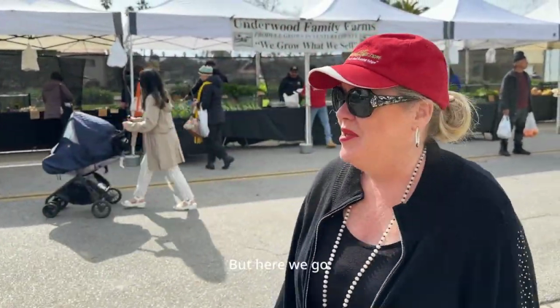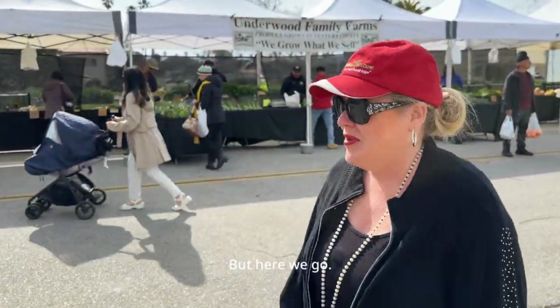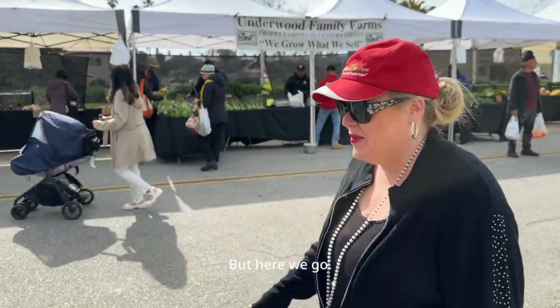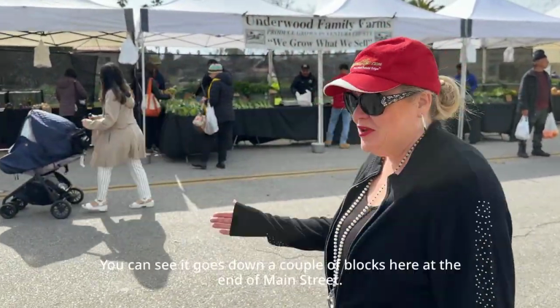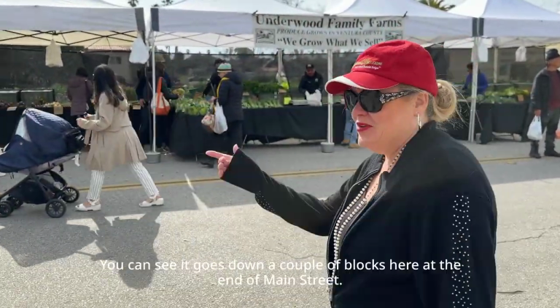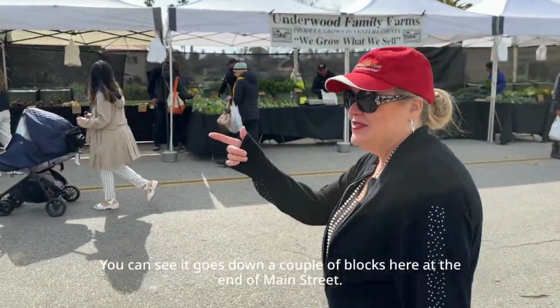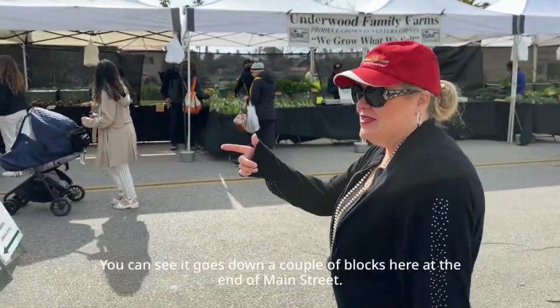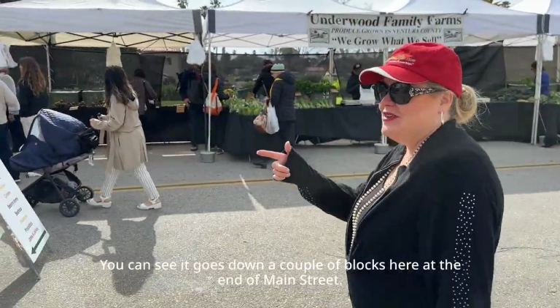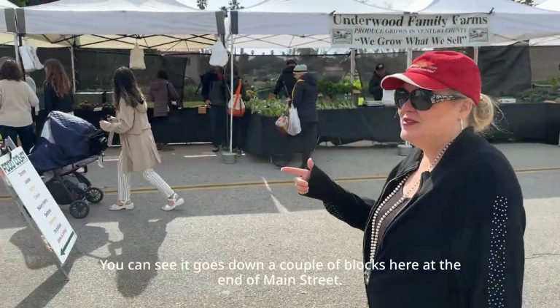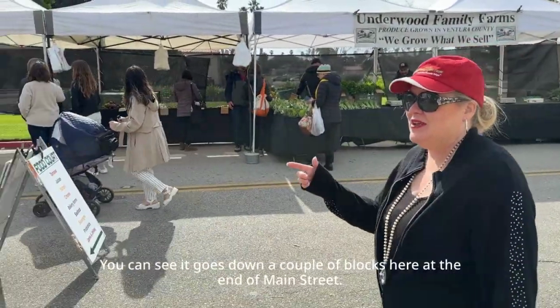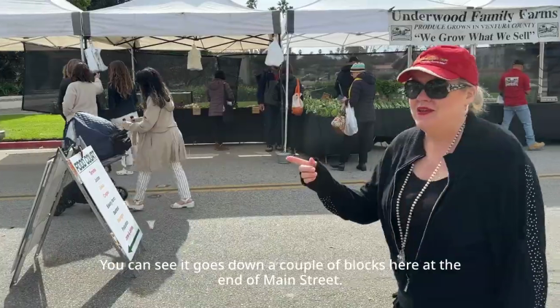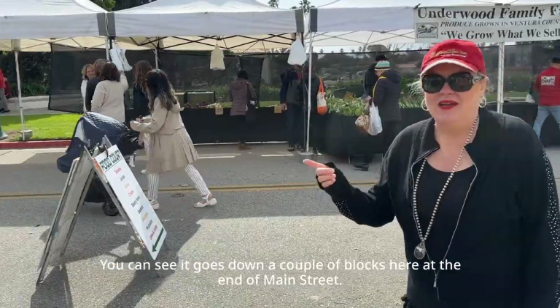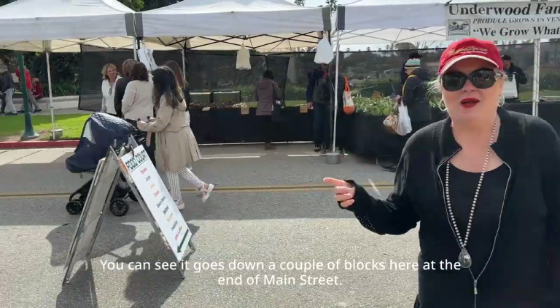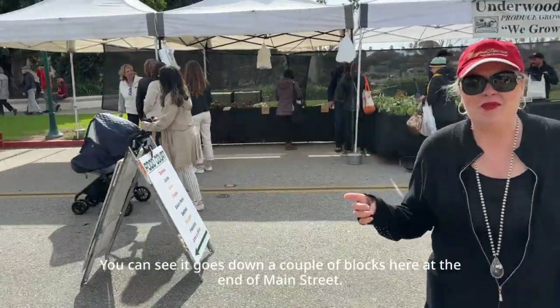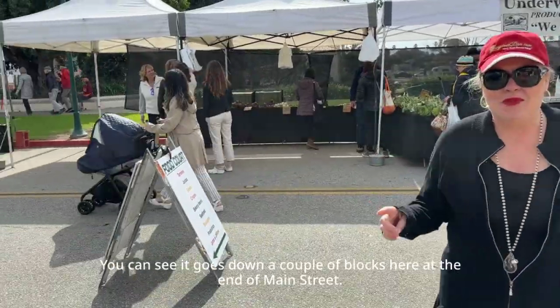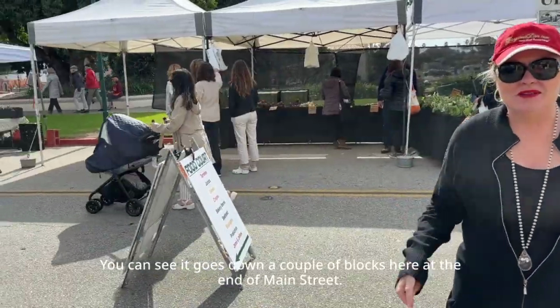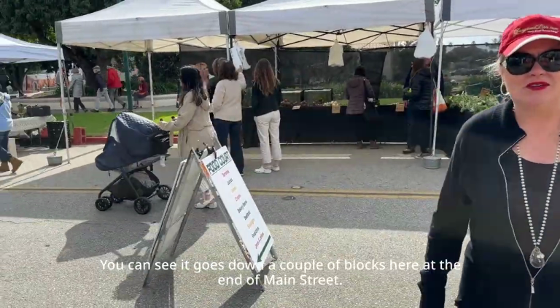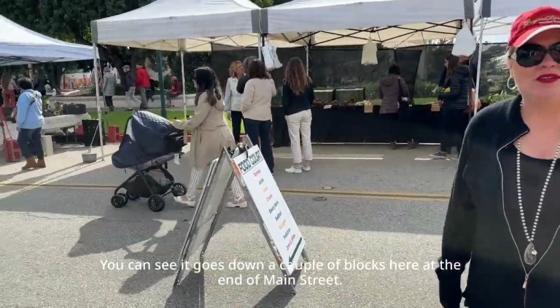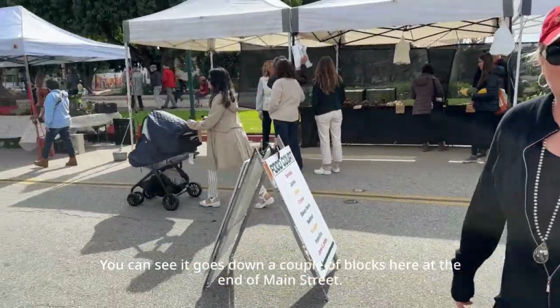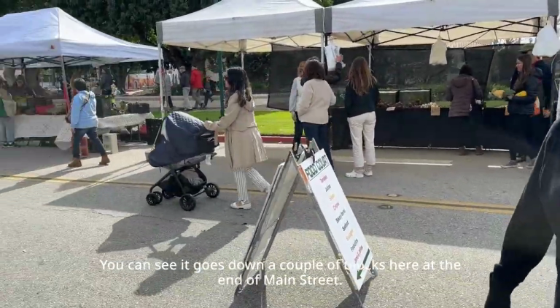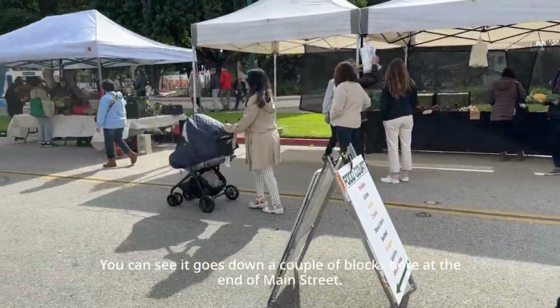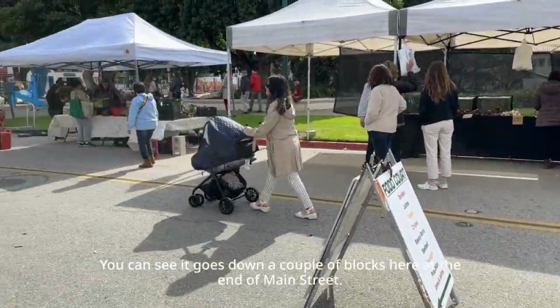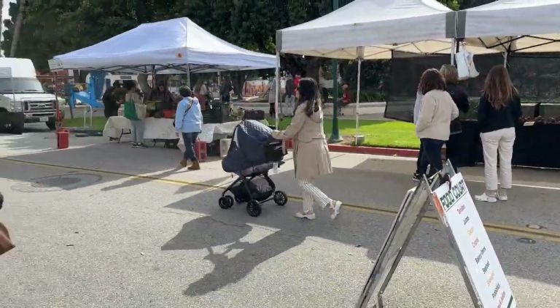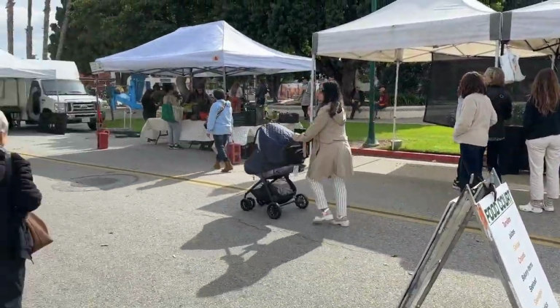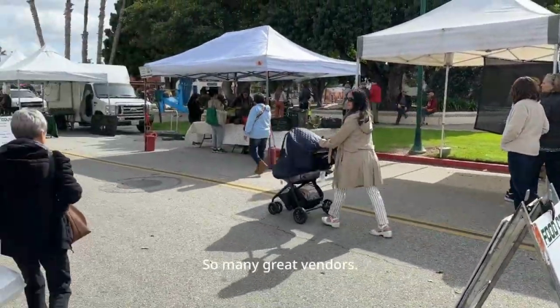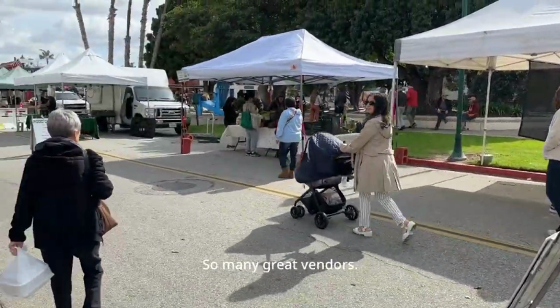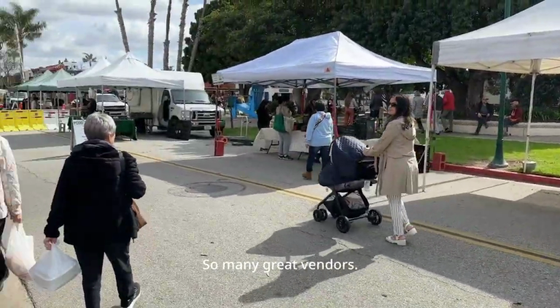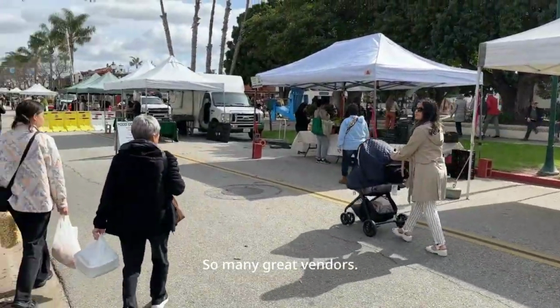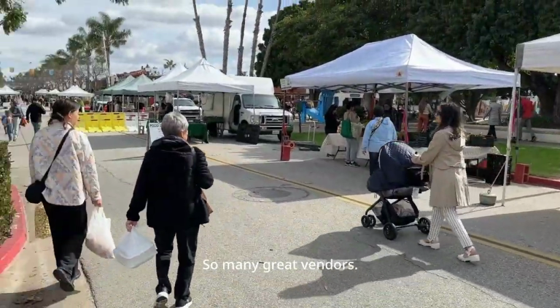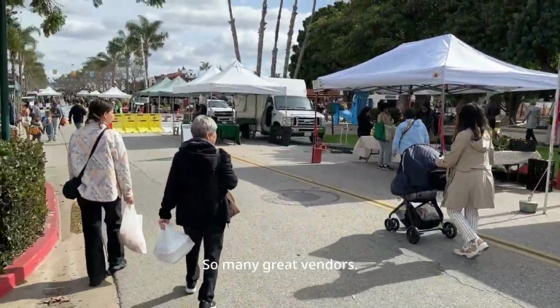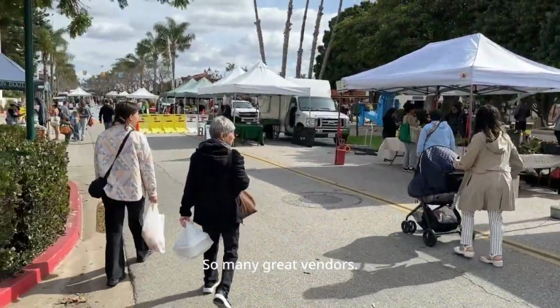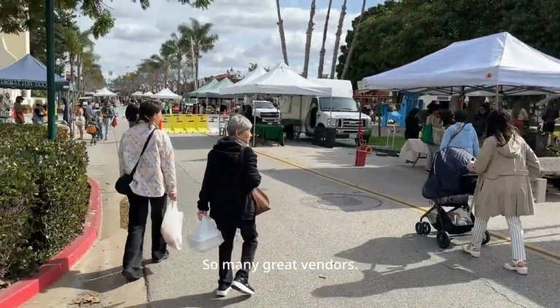You can see it goes down a couple of blocks here at the end of Main Street. So many great vendors.